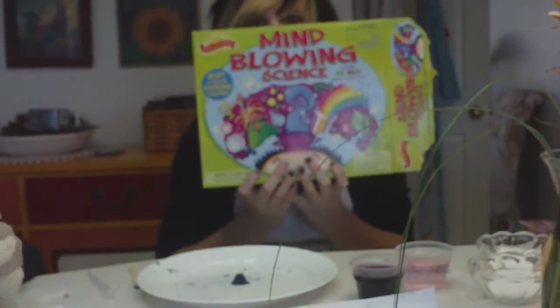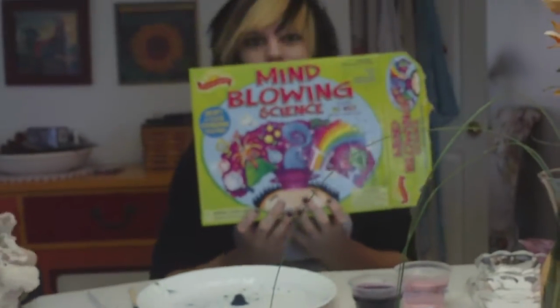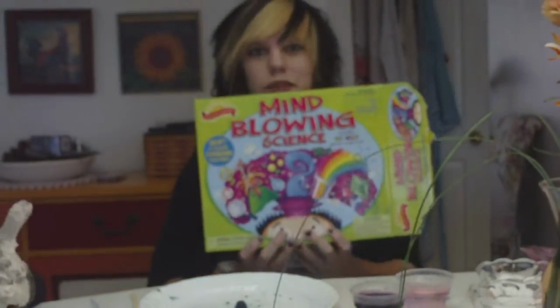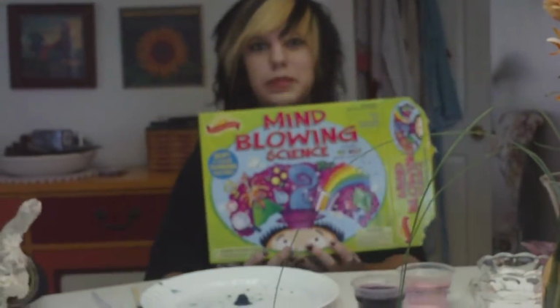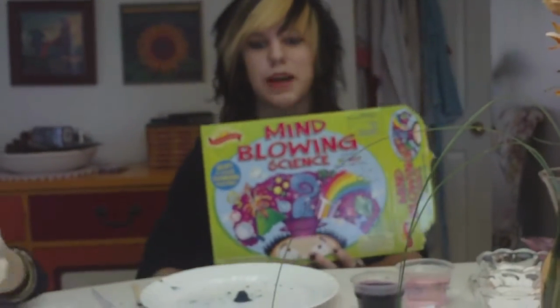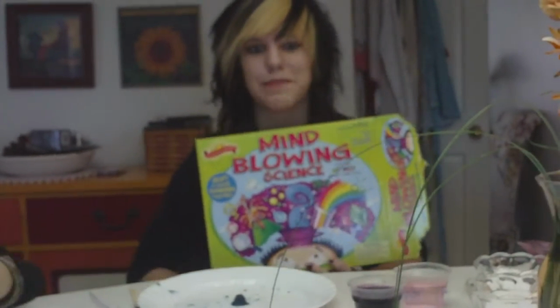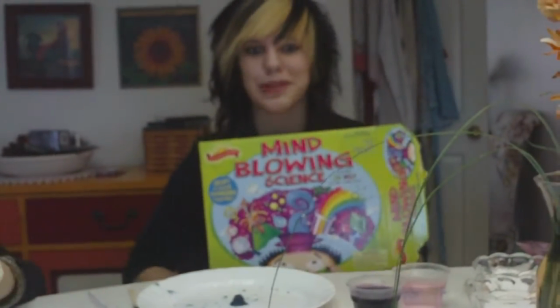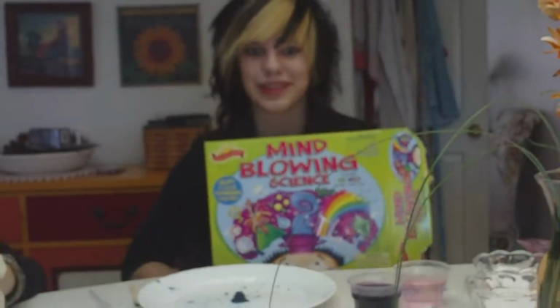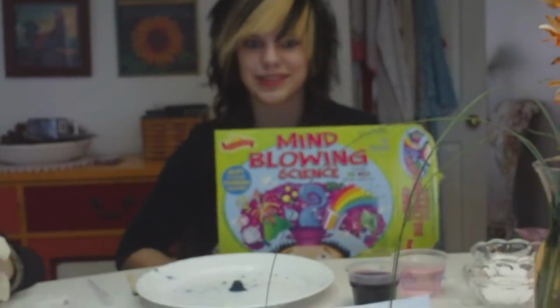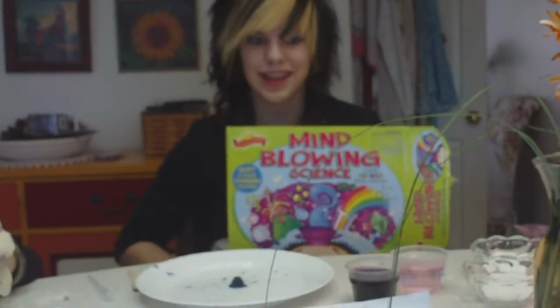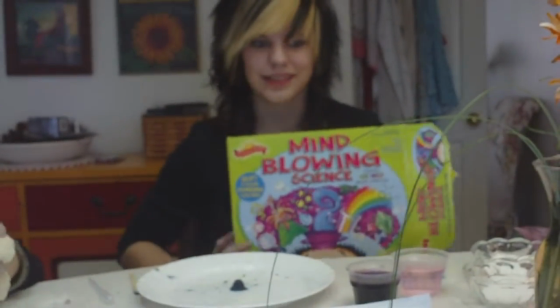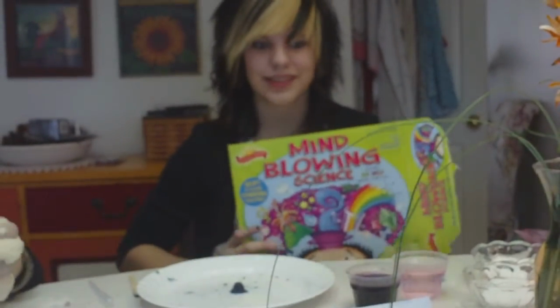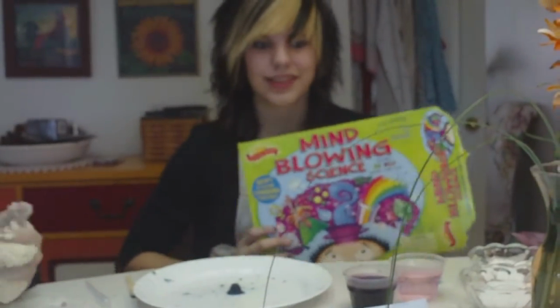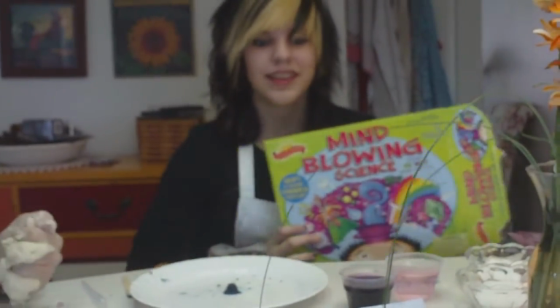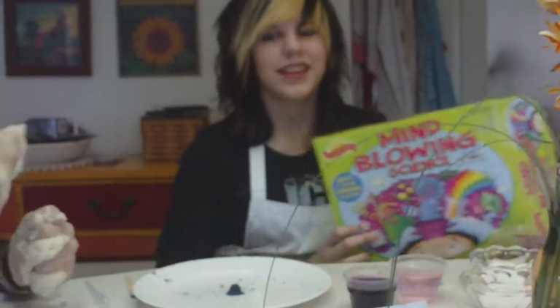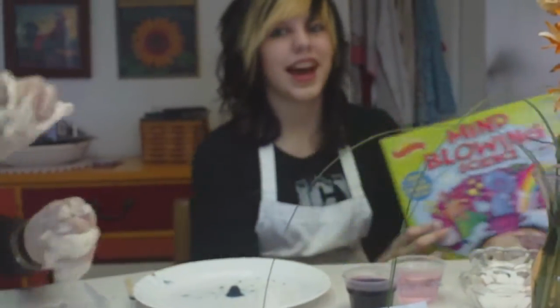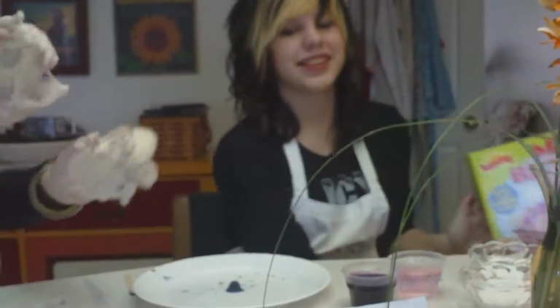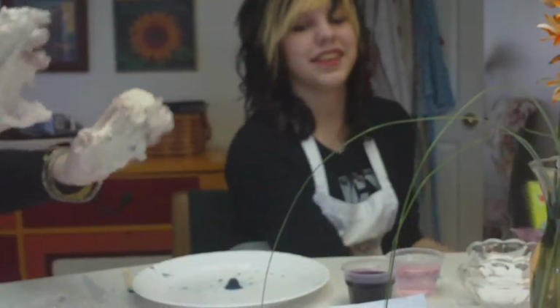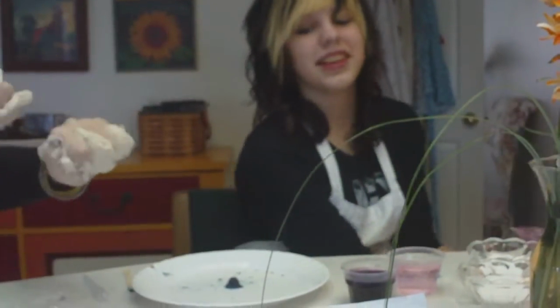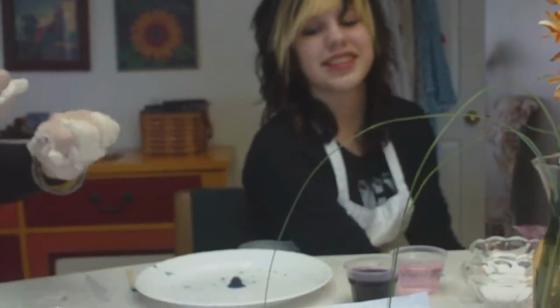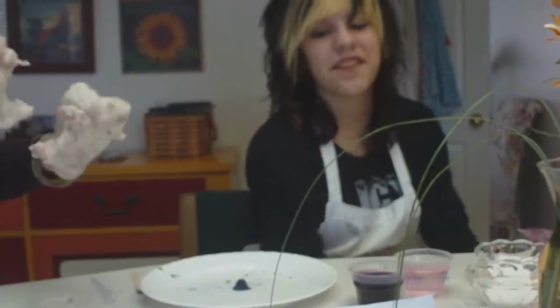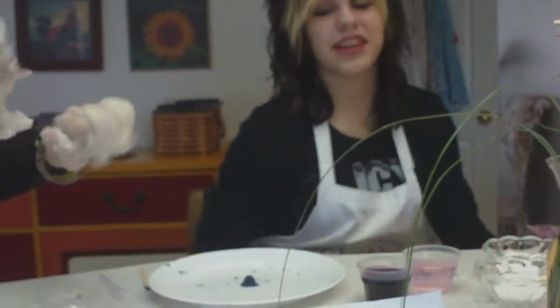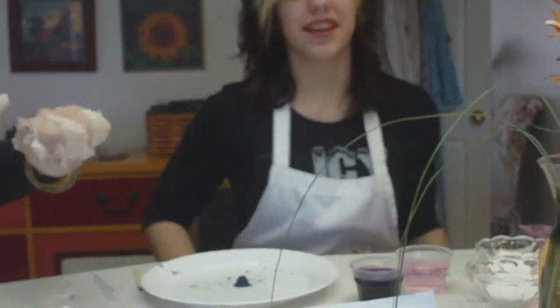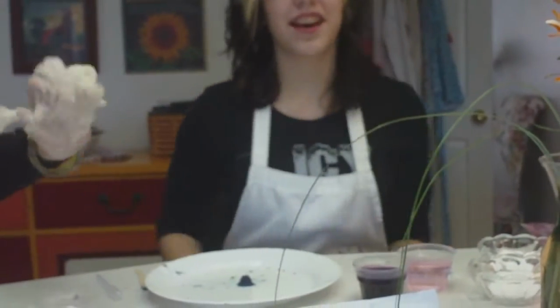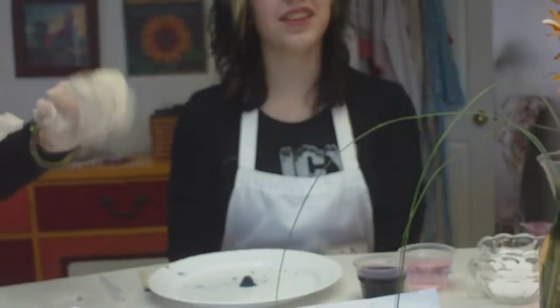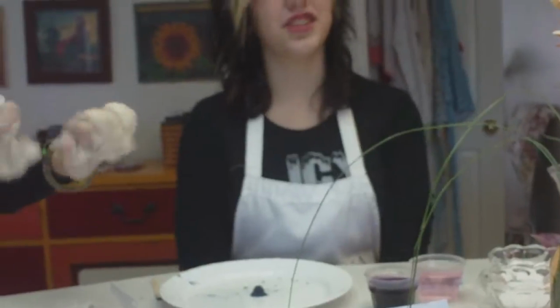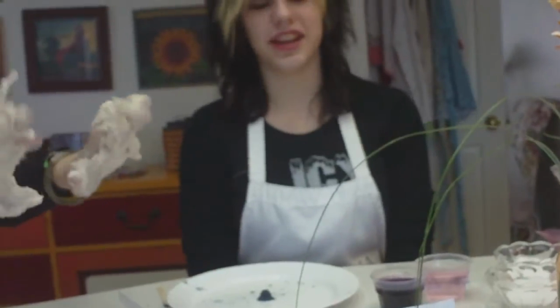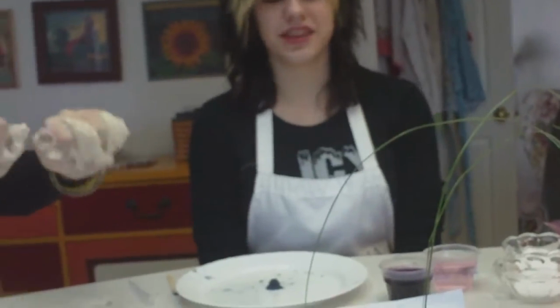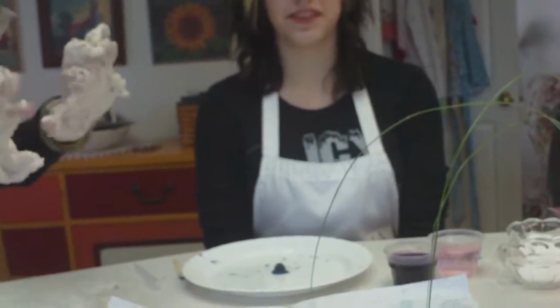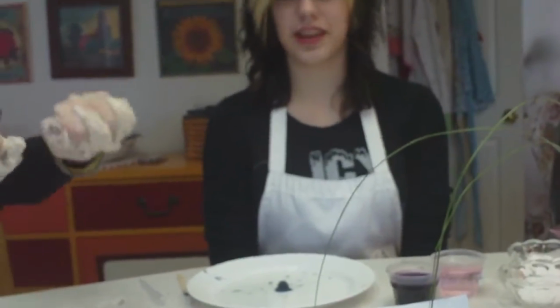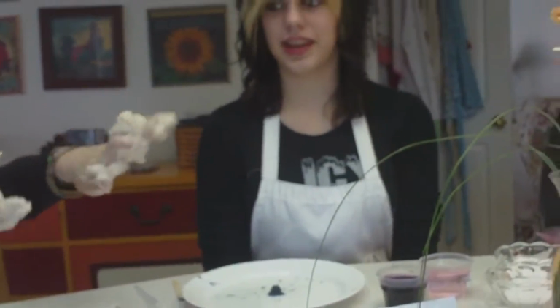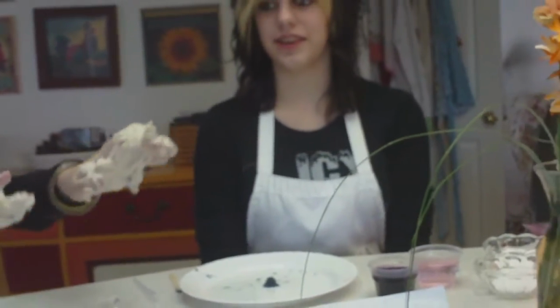Welcome to Mind Blurring Science. Activity 7, Color Changing Volcano.